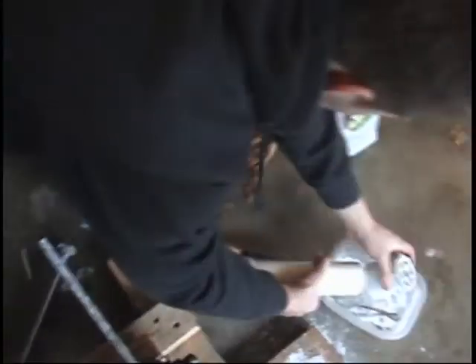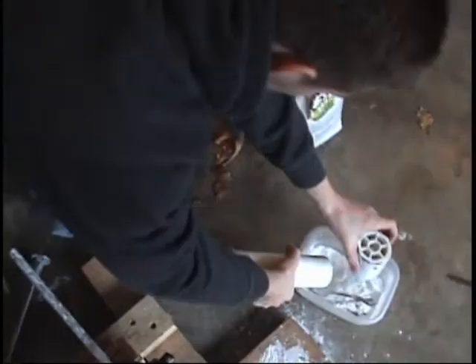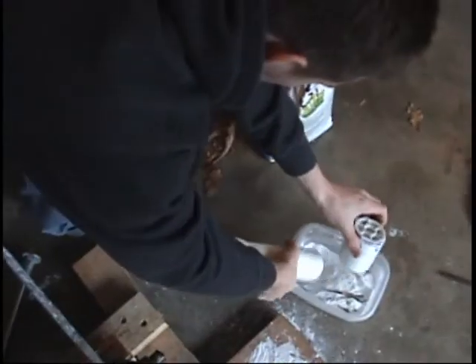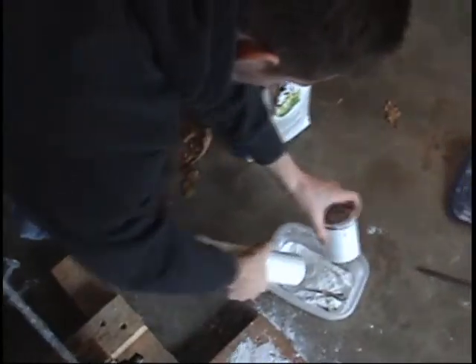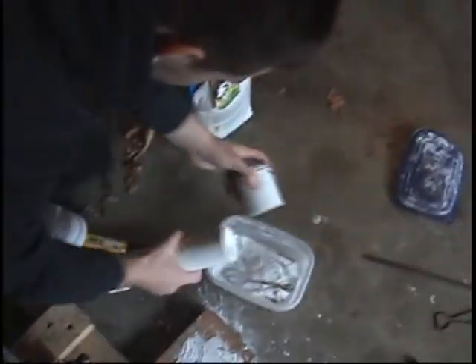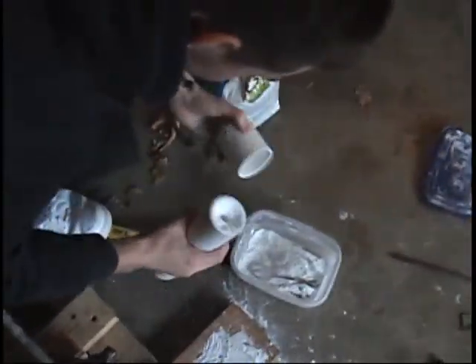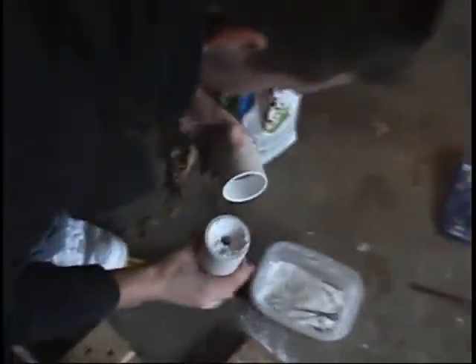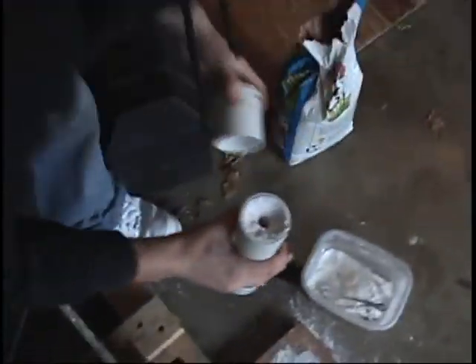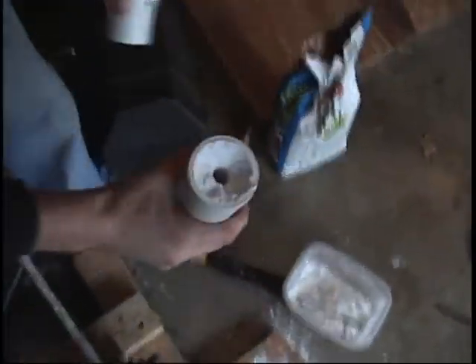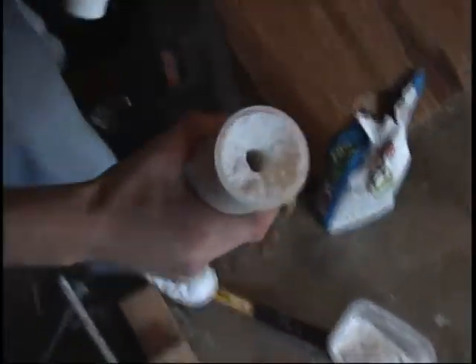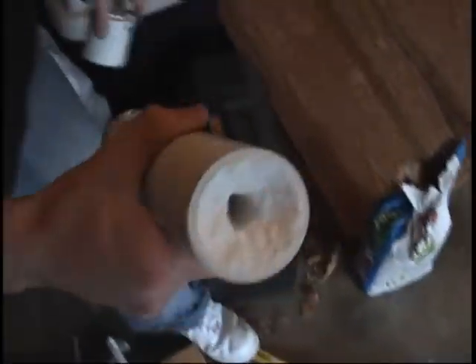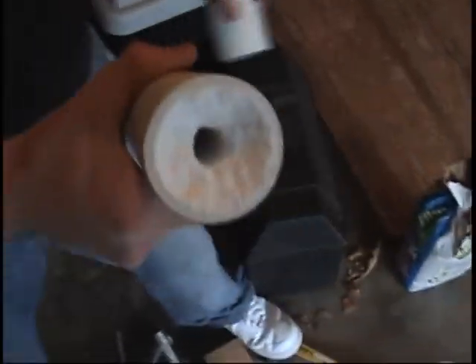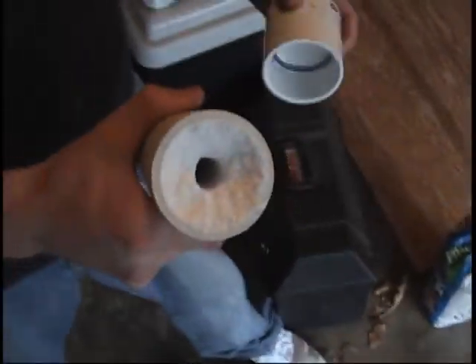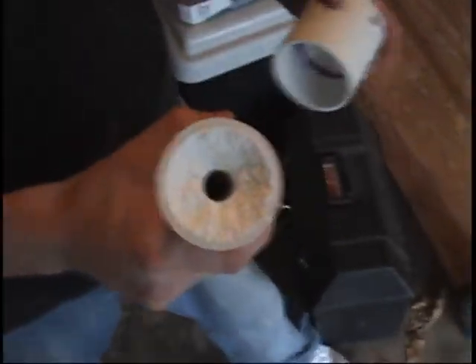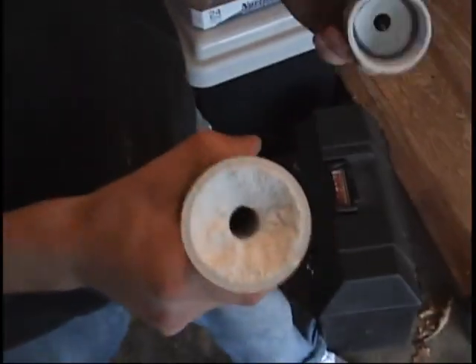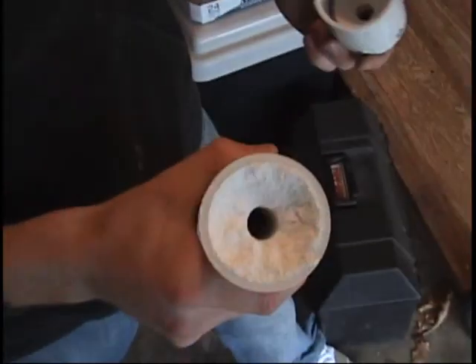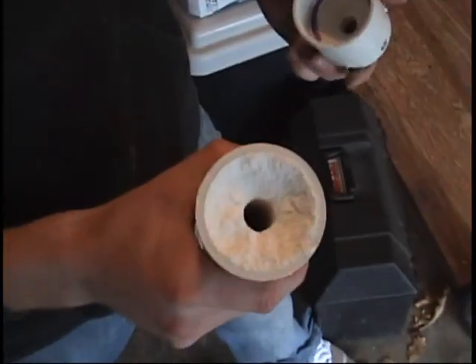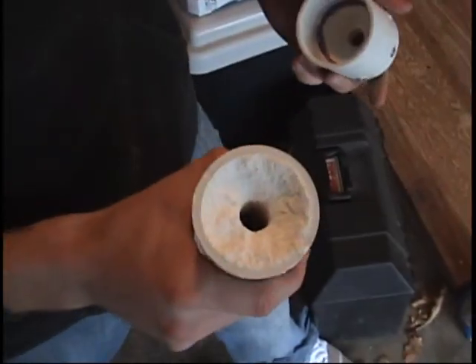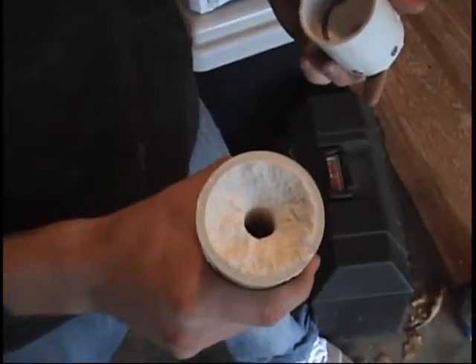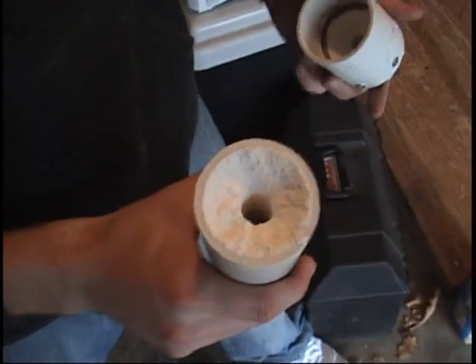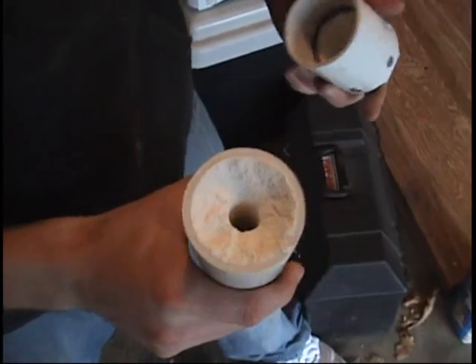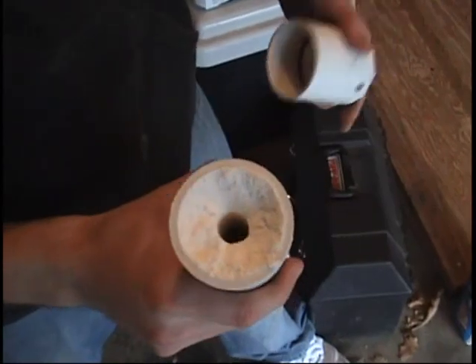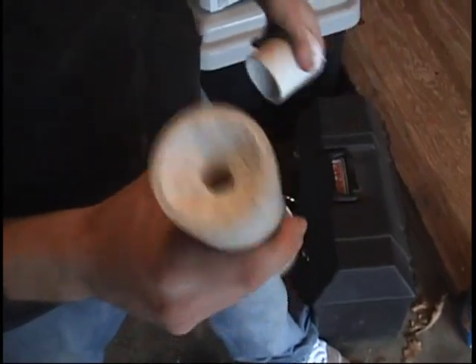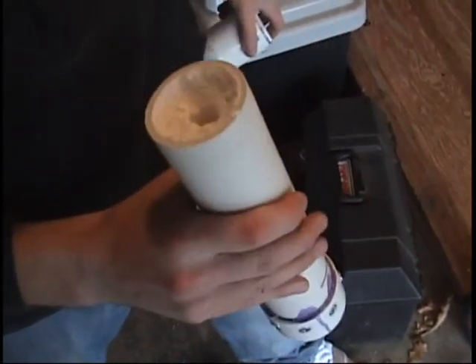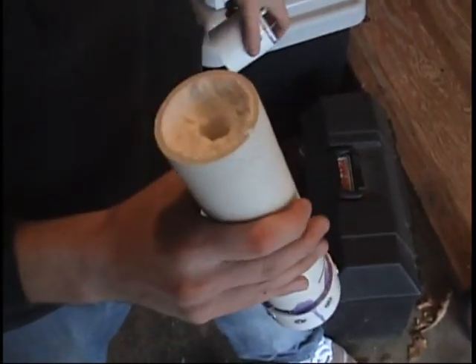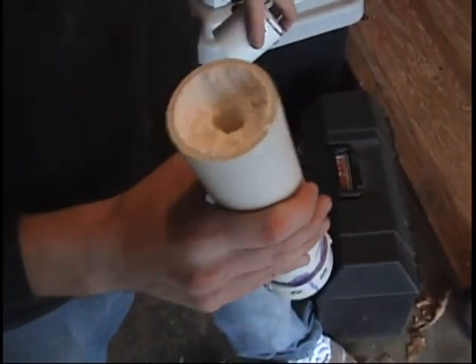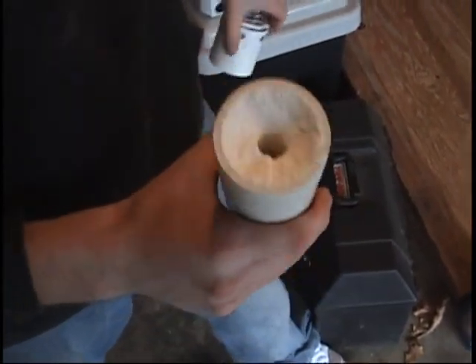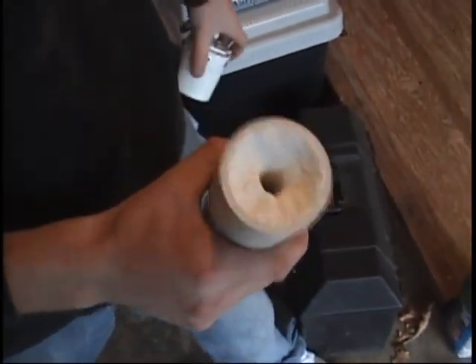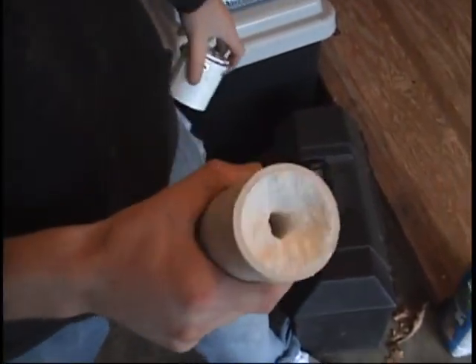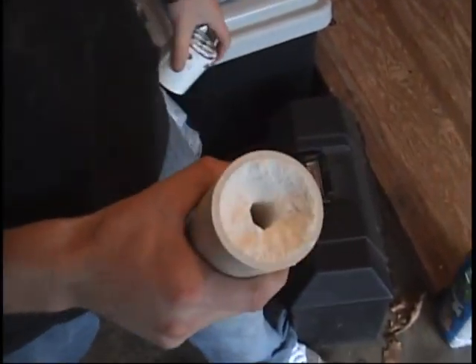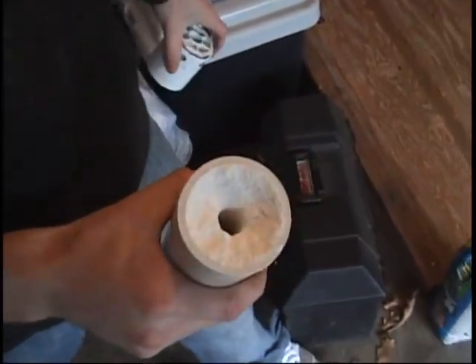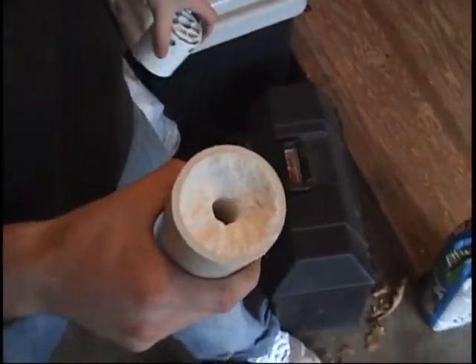Now take off the cap, and there you have it. Ignite it from inside there.